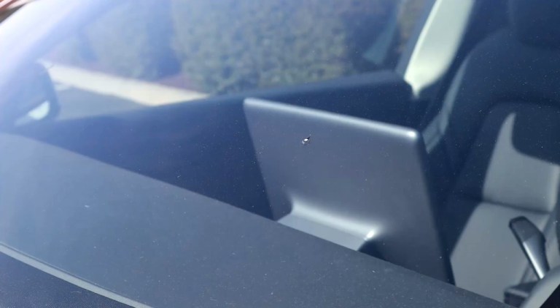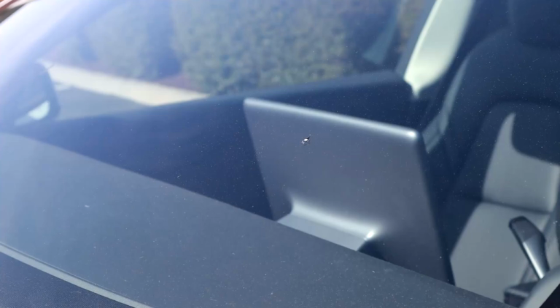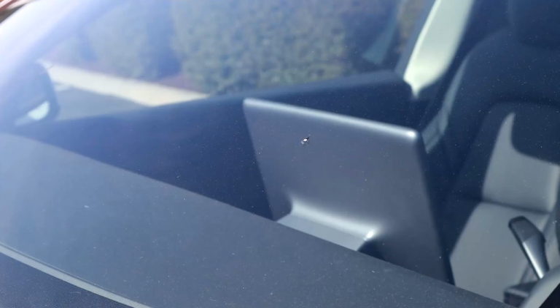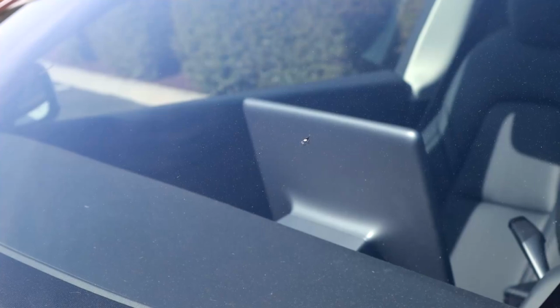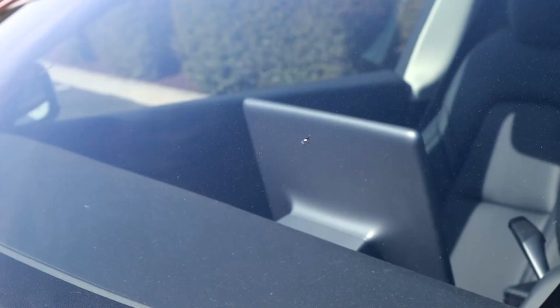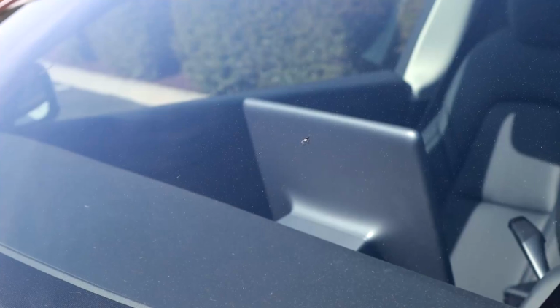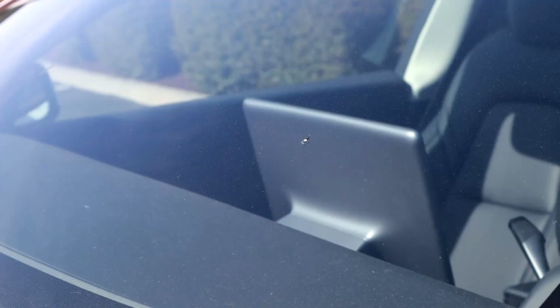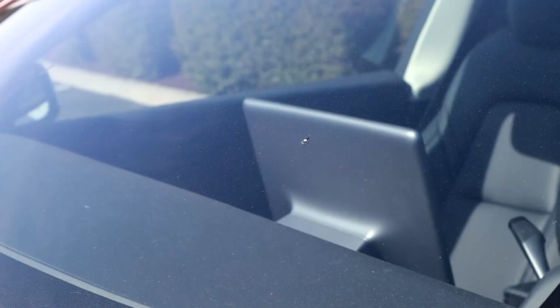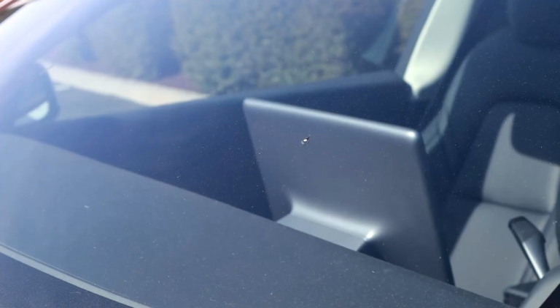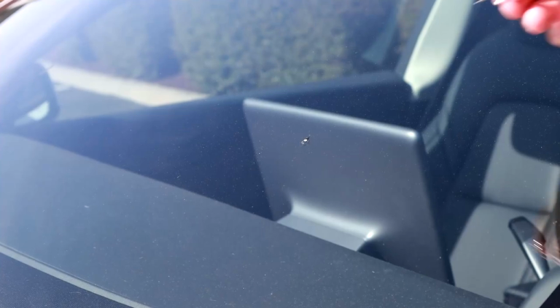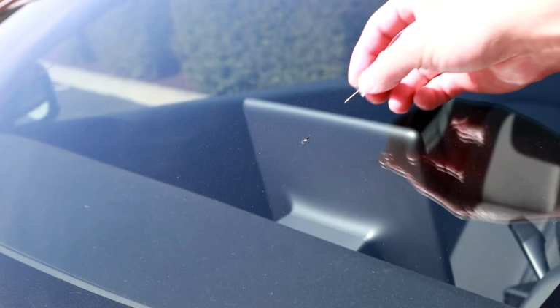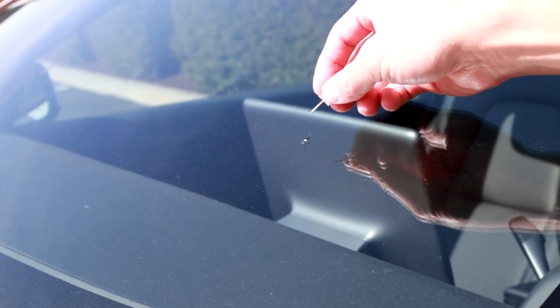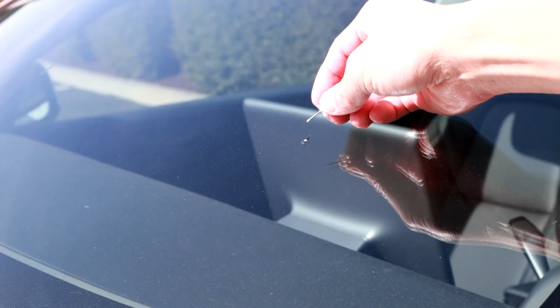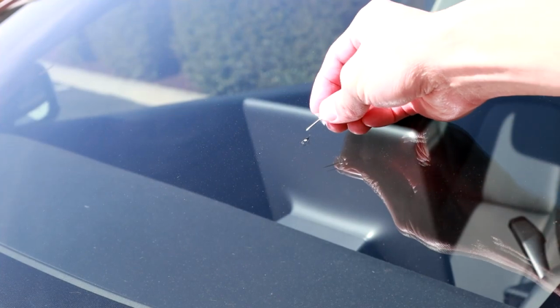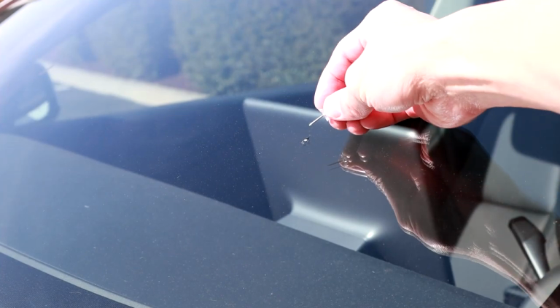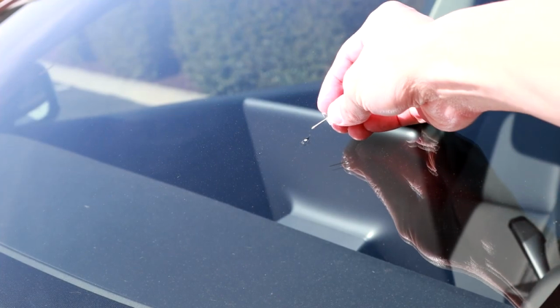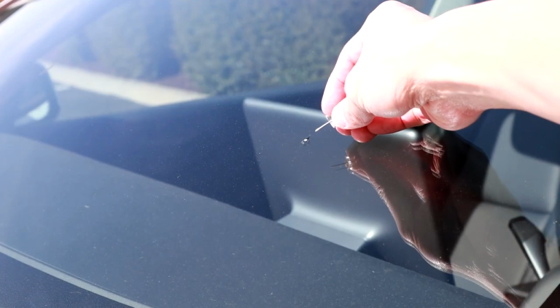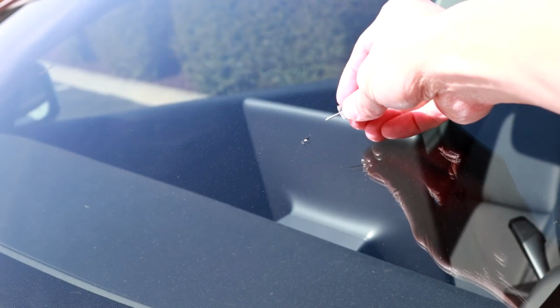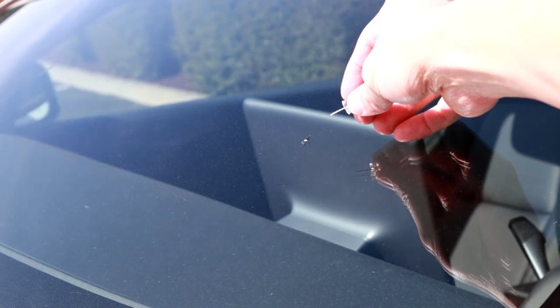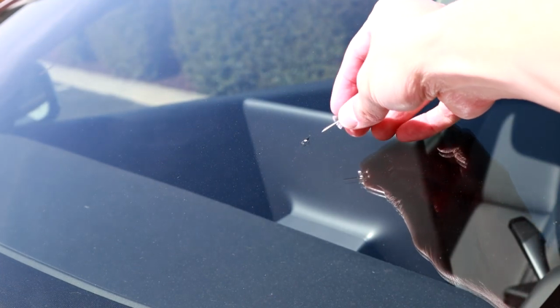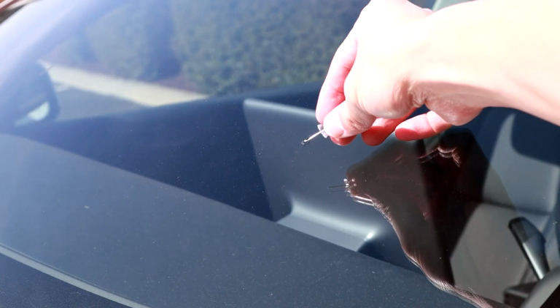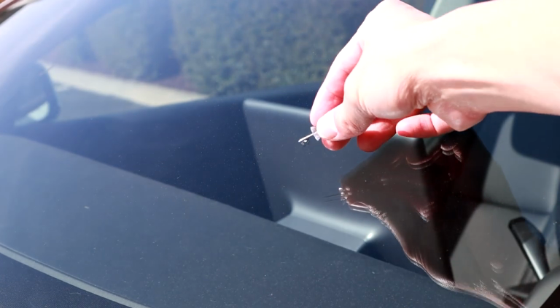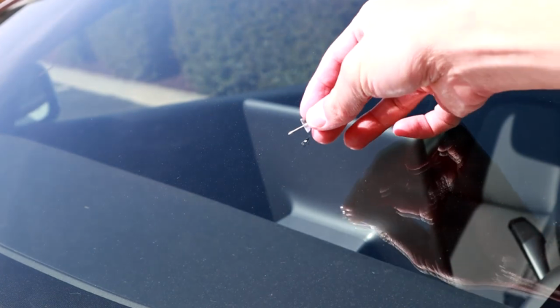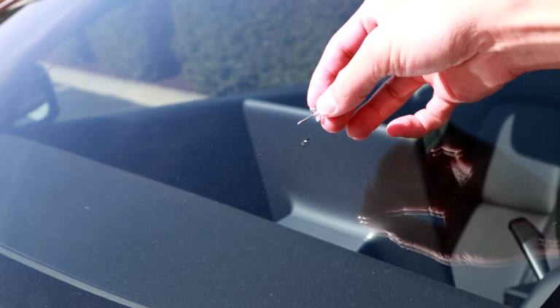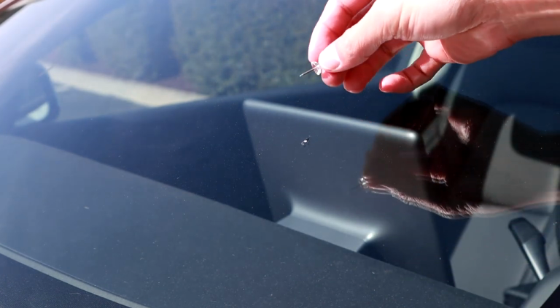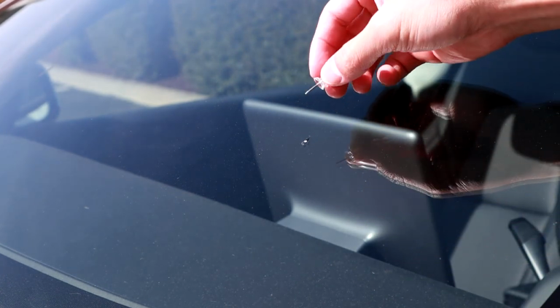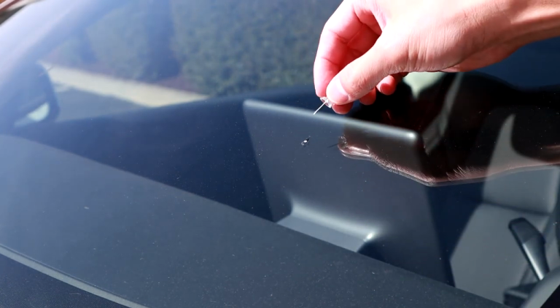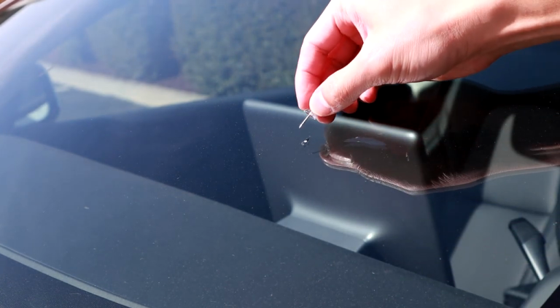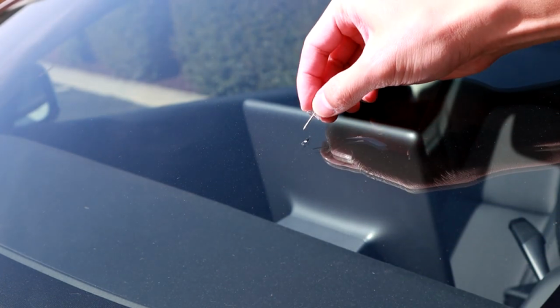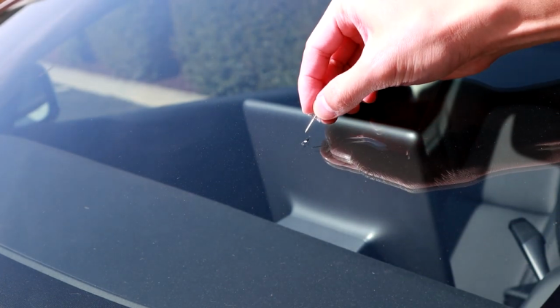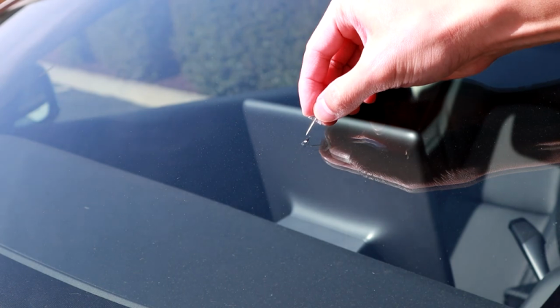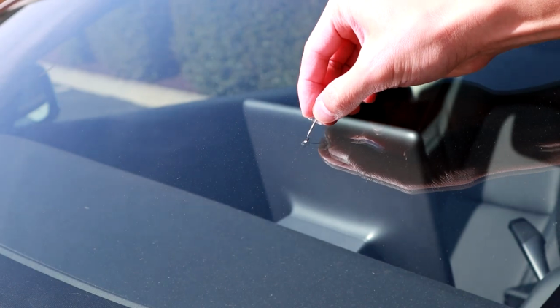Hey guys, so today I'm going to show you how to fix a windshield crack — a bullseye is what it's called. So let's get started.